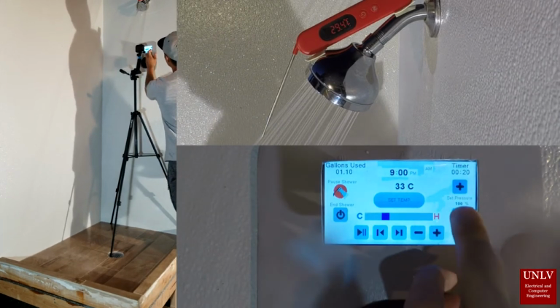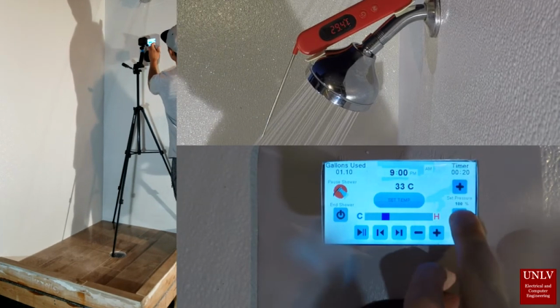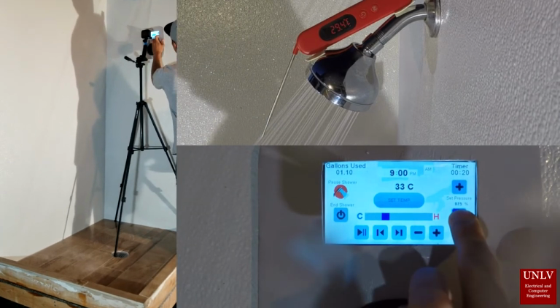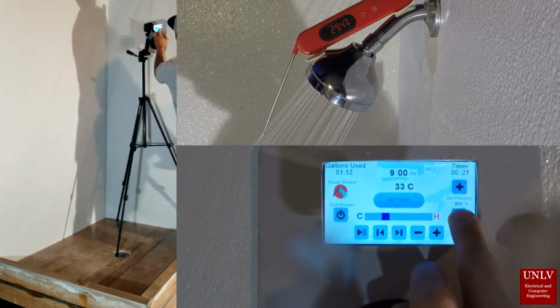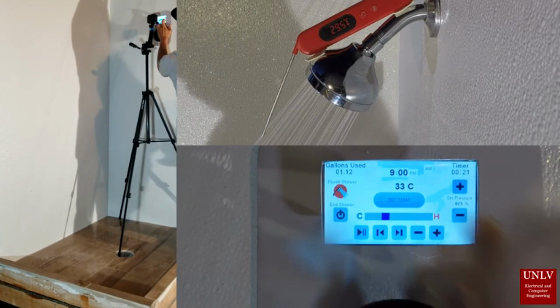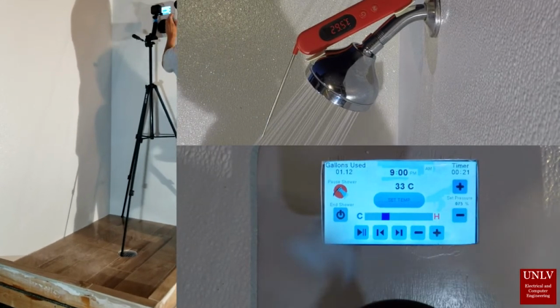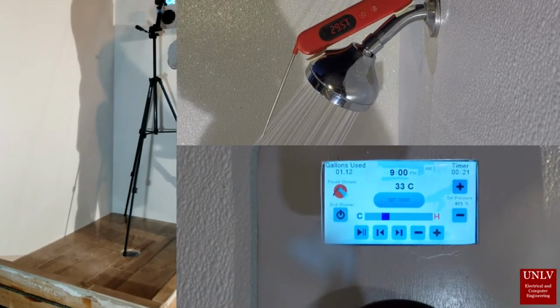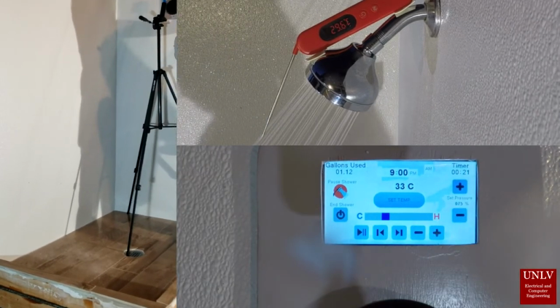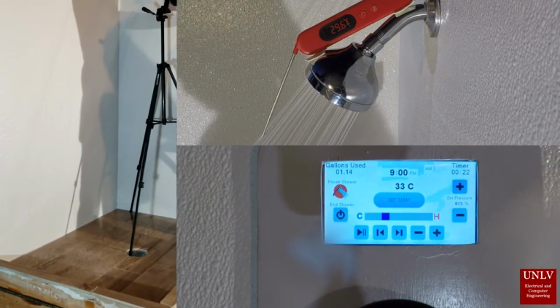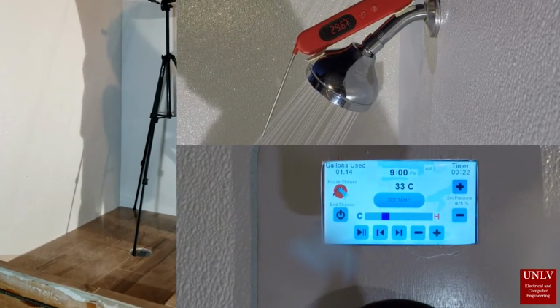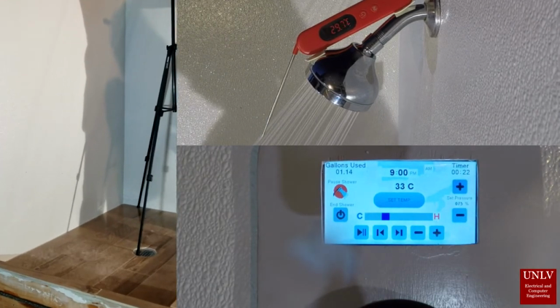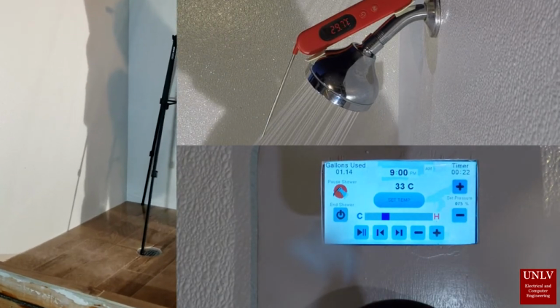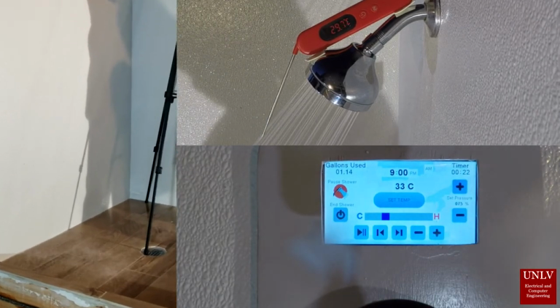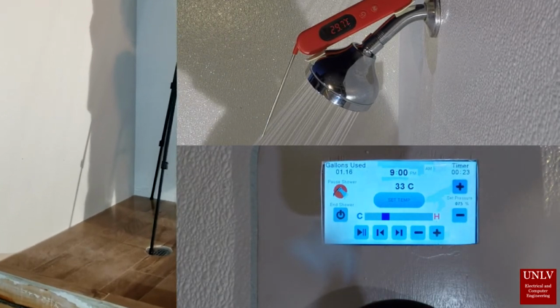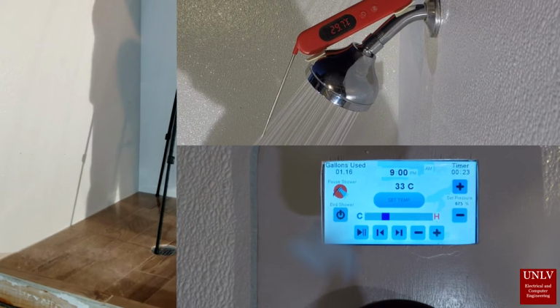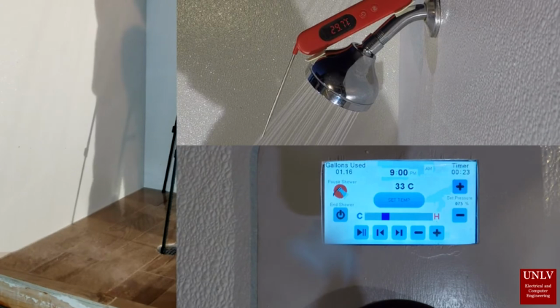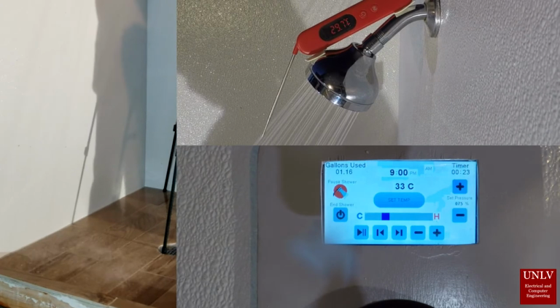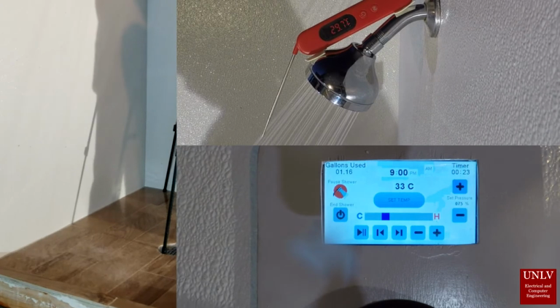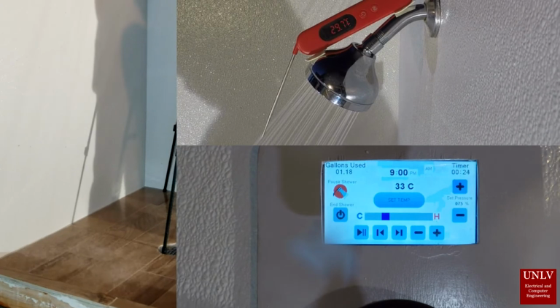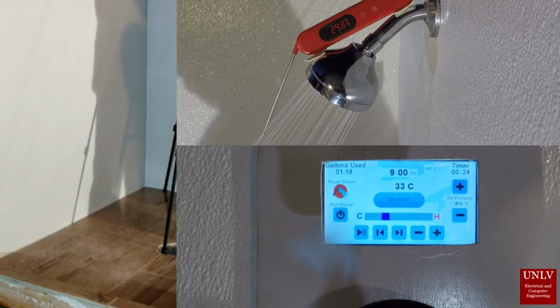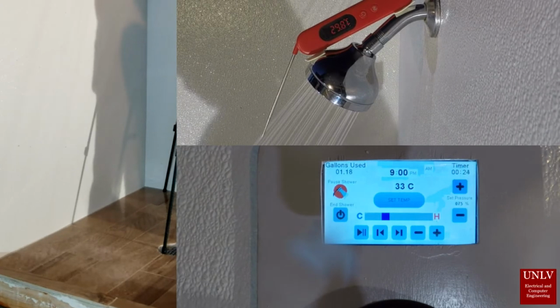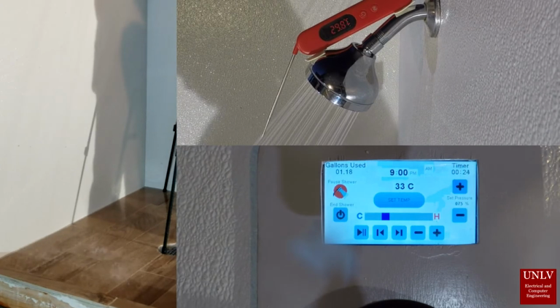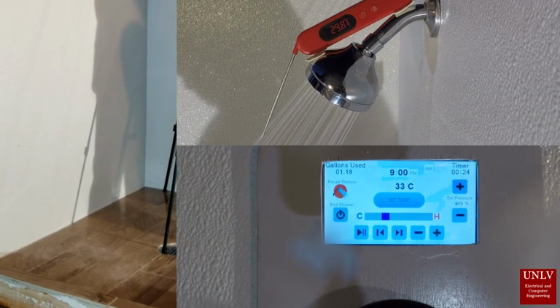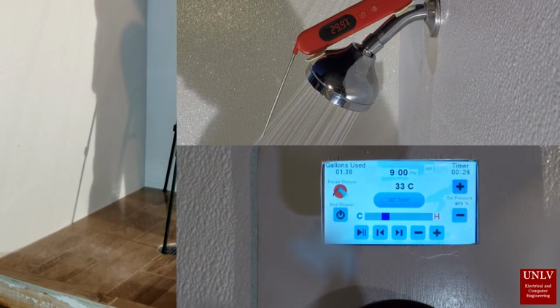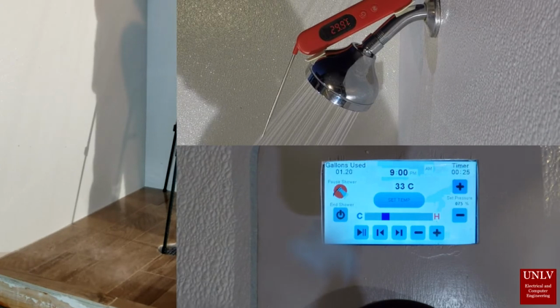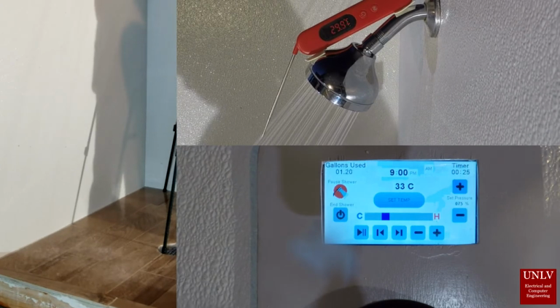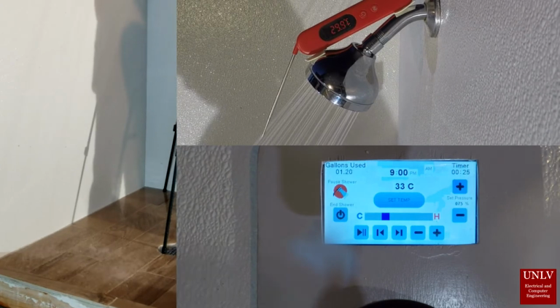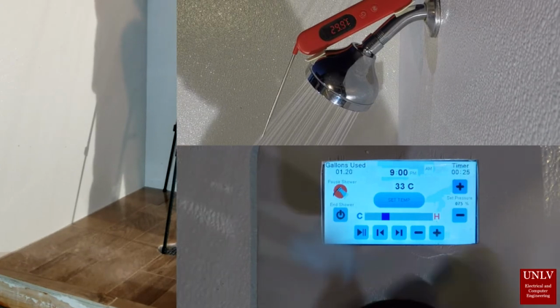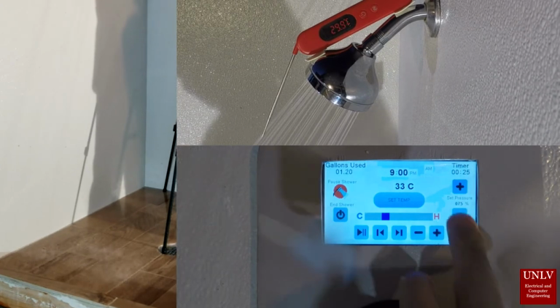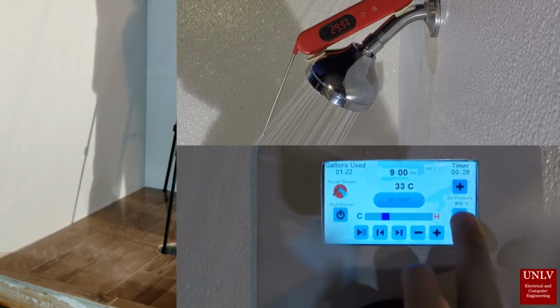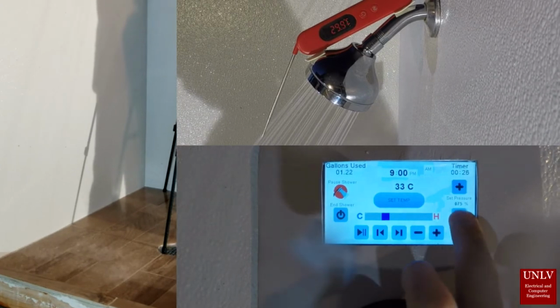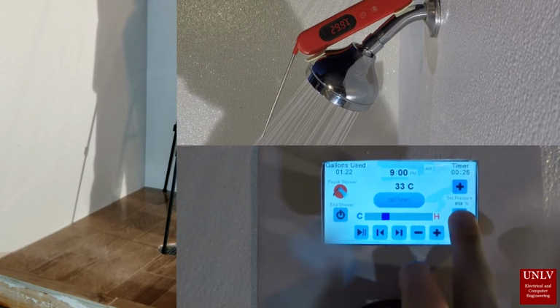On the bottom left, you can see the water pressure decreasing in increments of 25%, and then increasing.